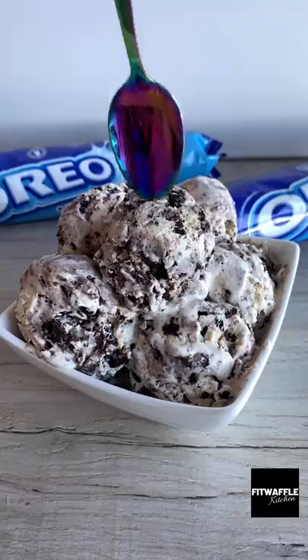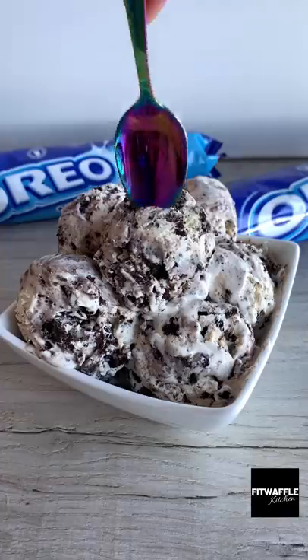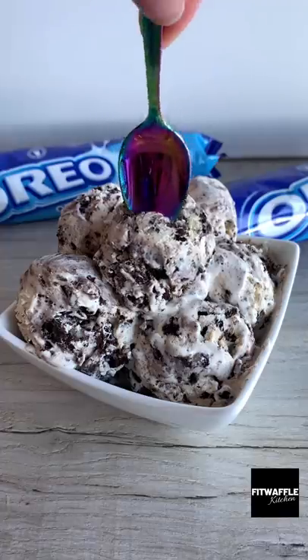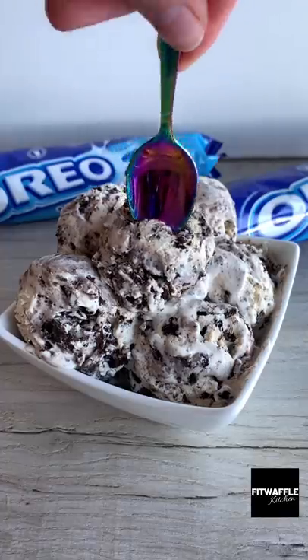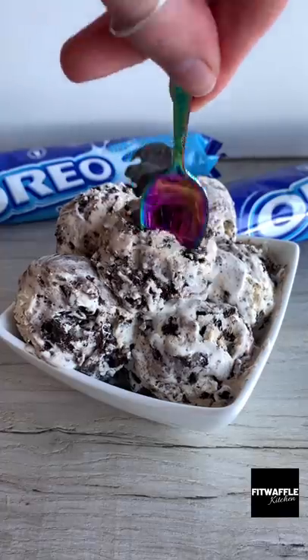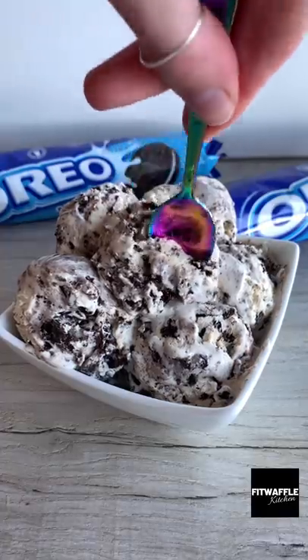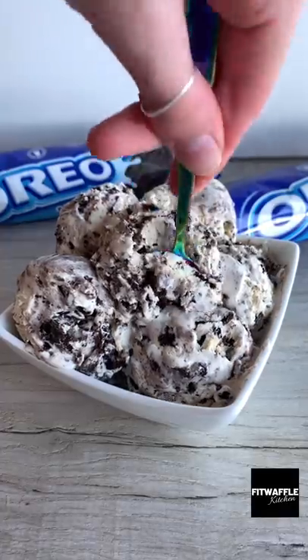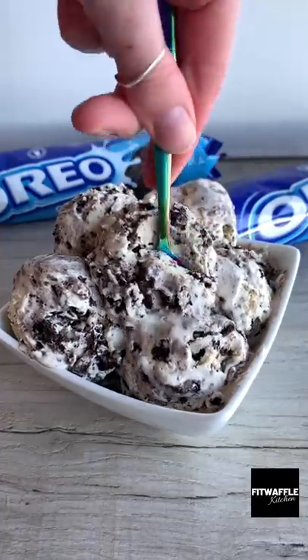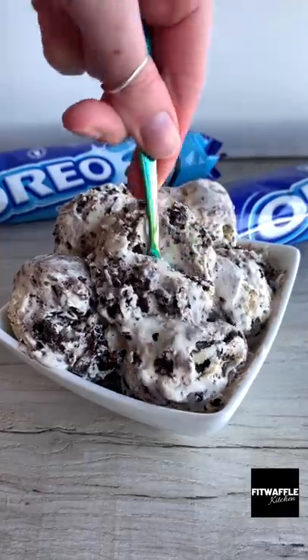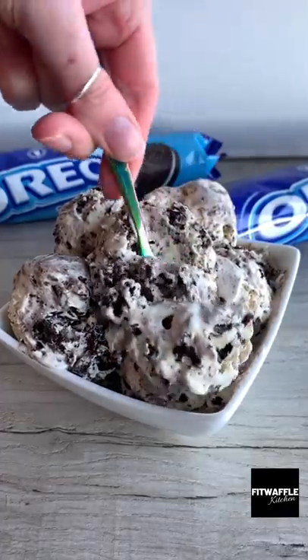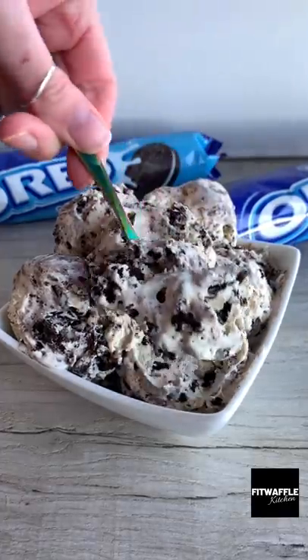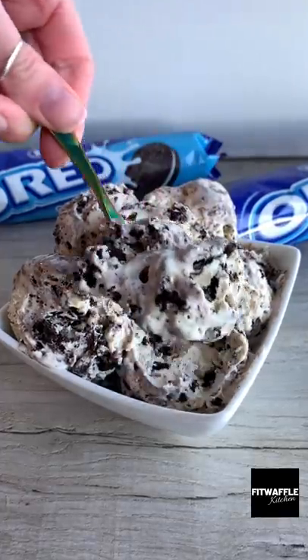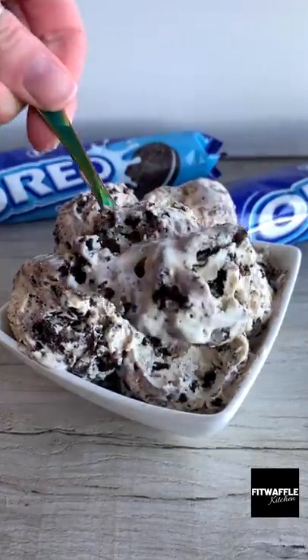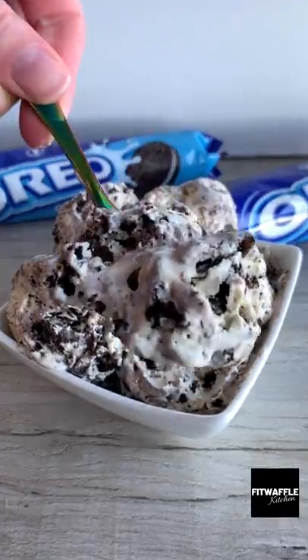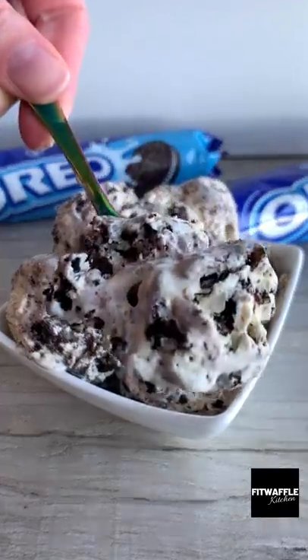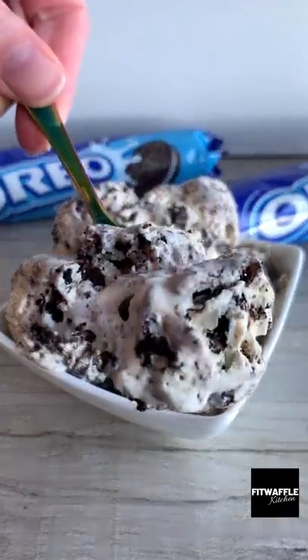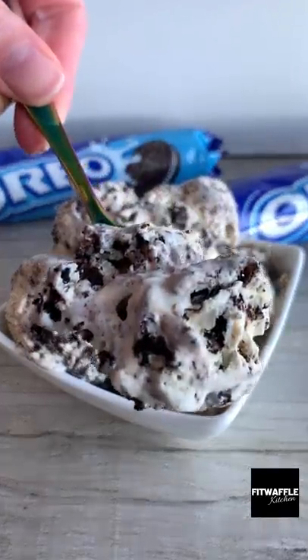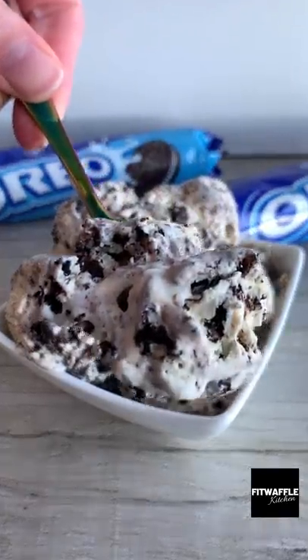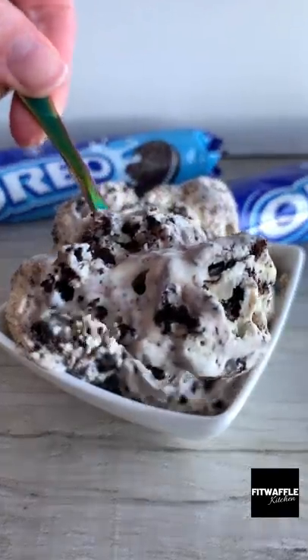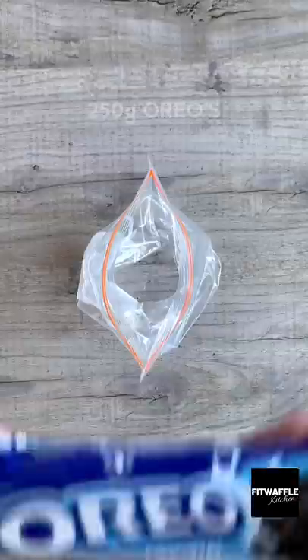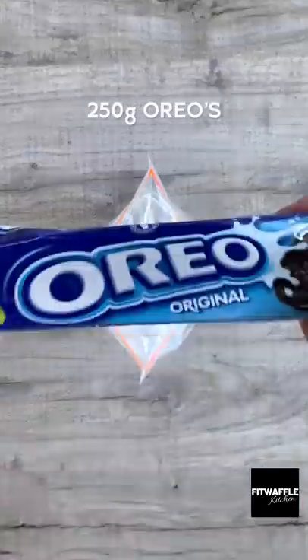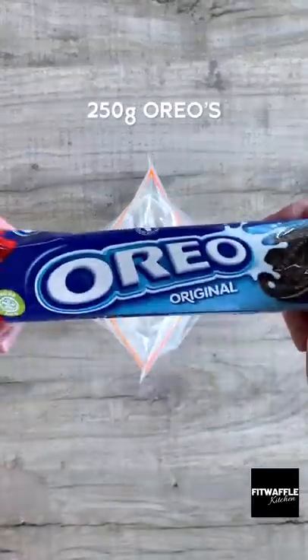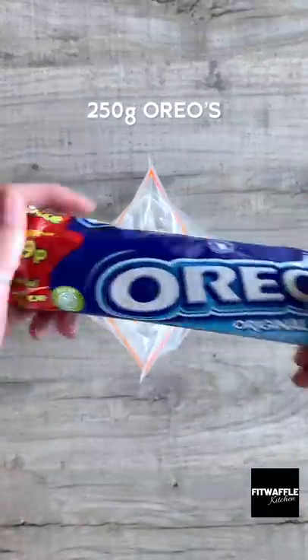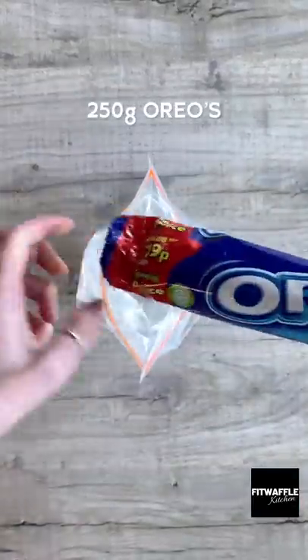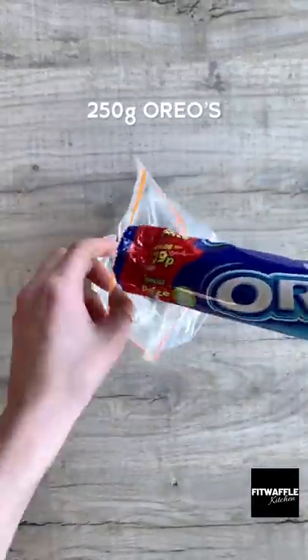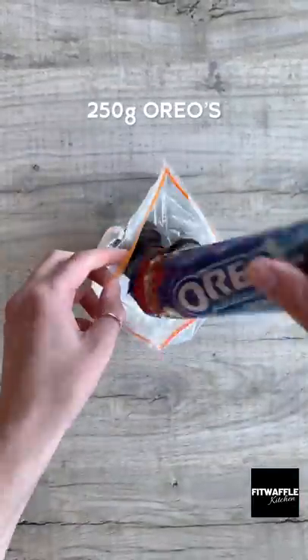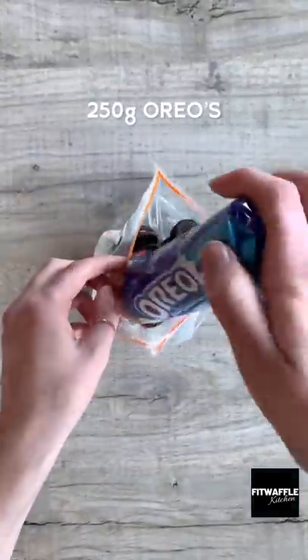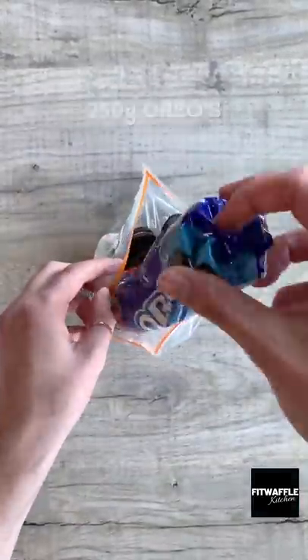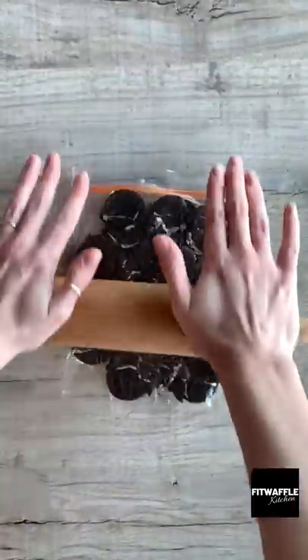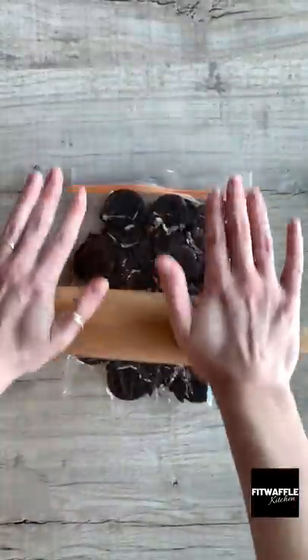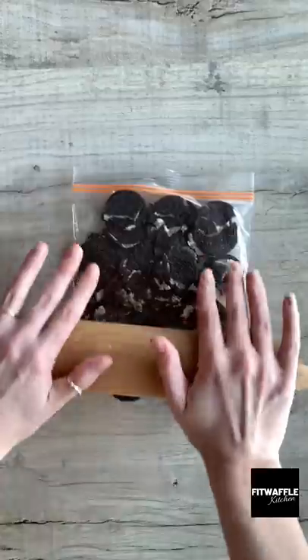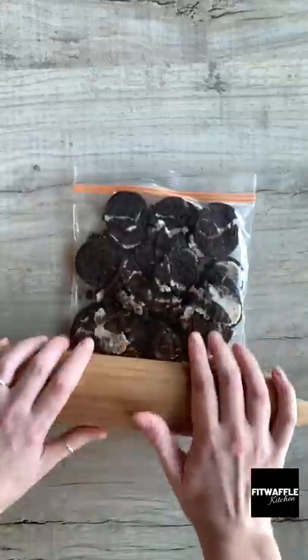If you haven't tried Oreo ice cream before, you need to make this. You only need three ingredients and it tastes amazing.